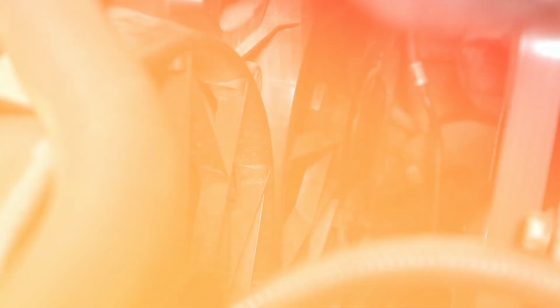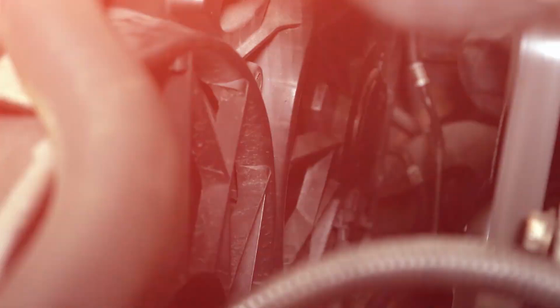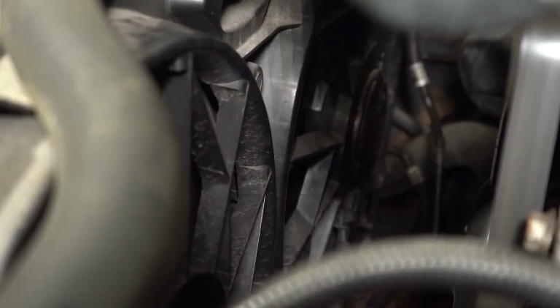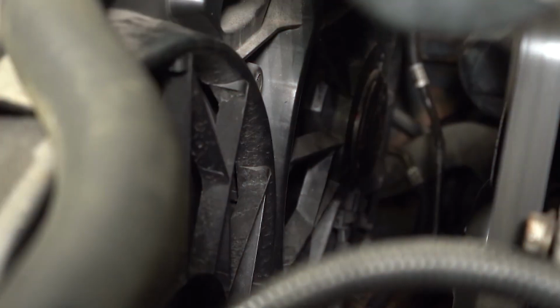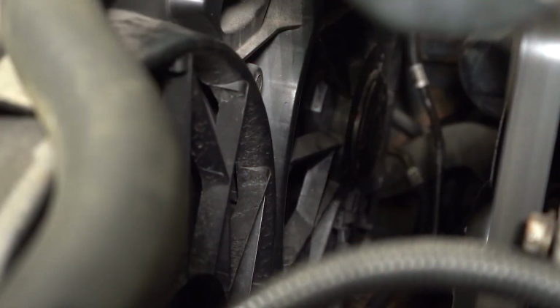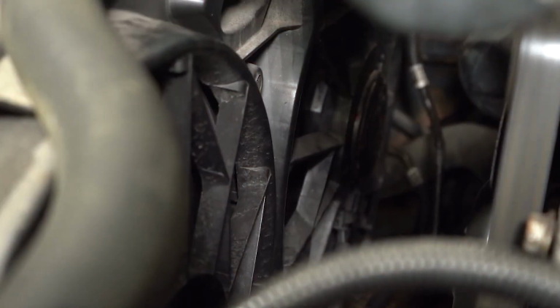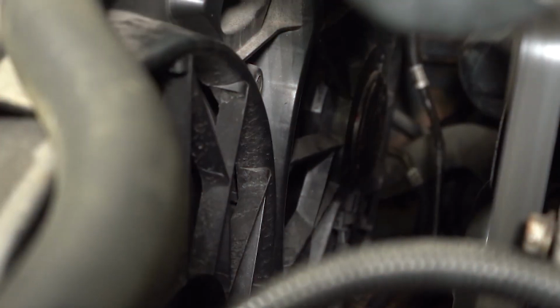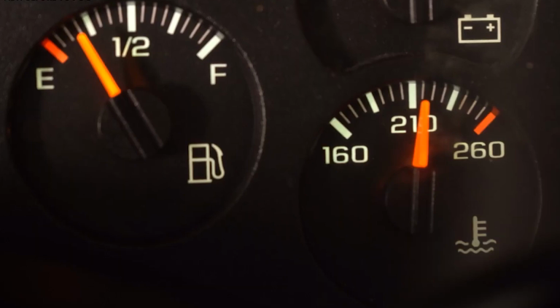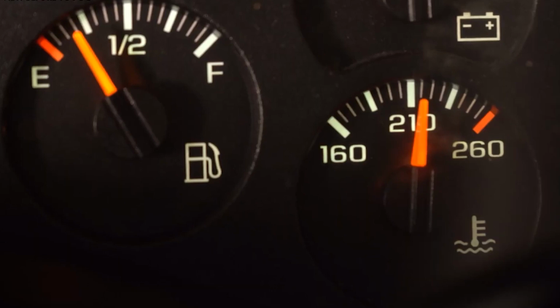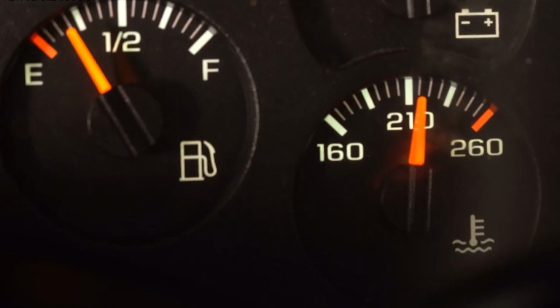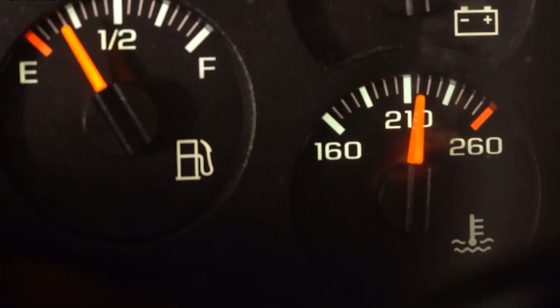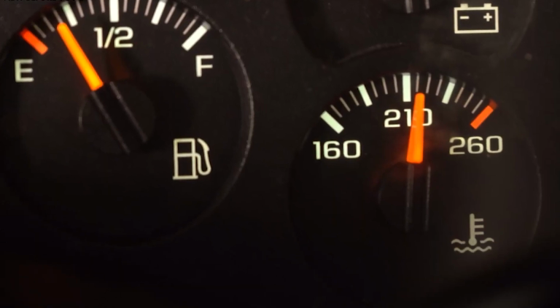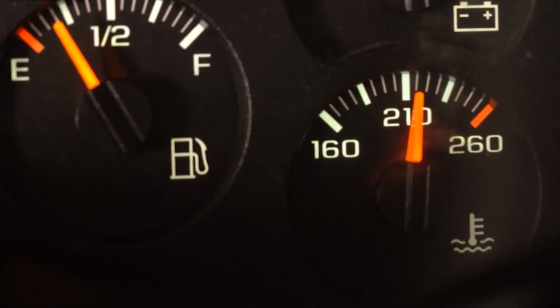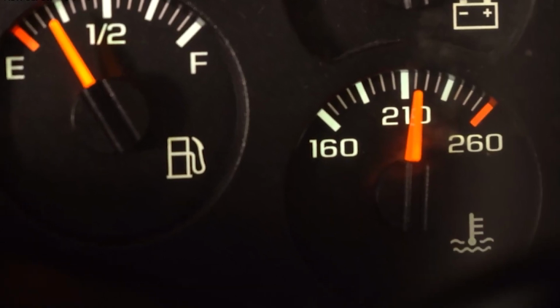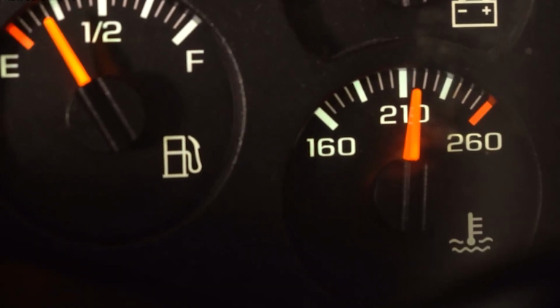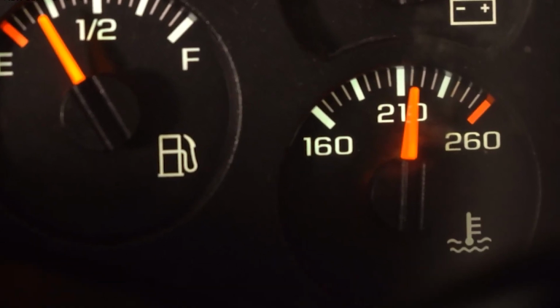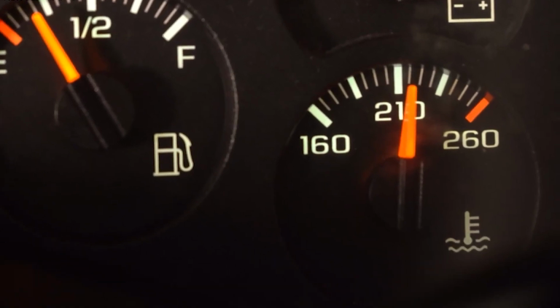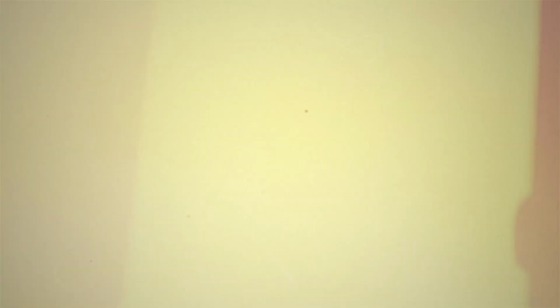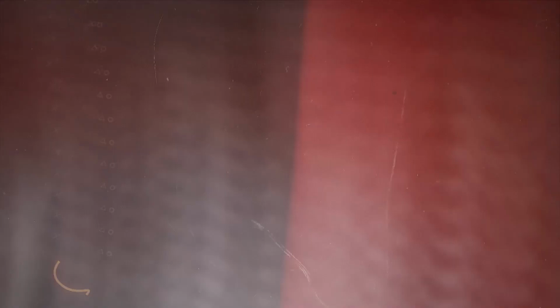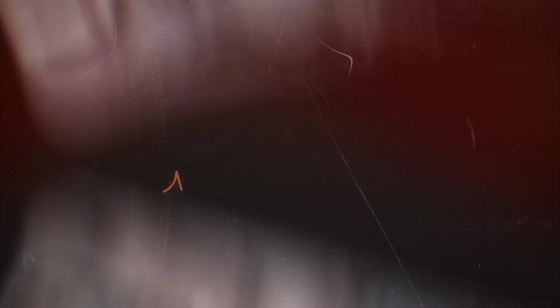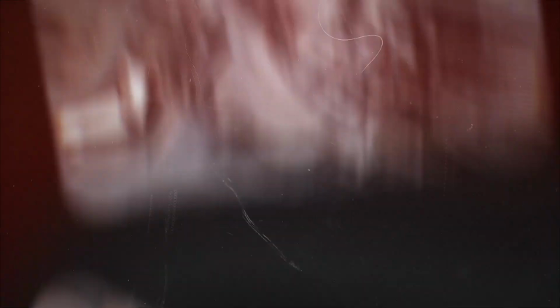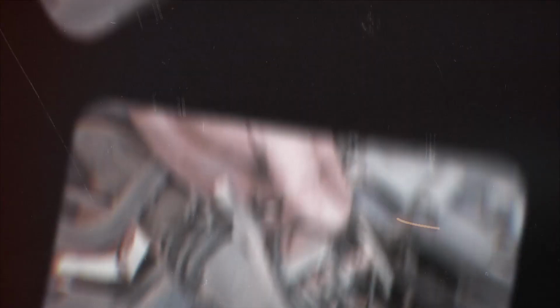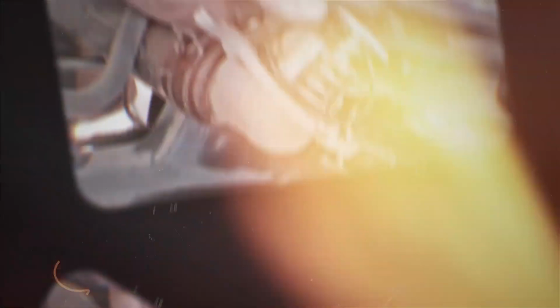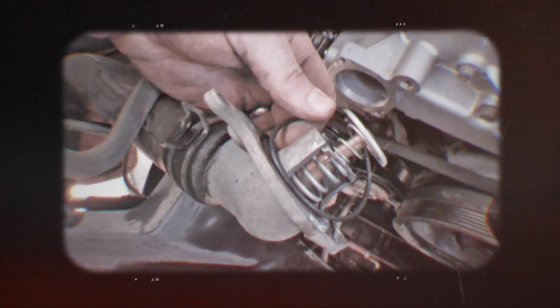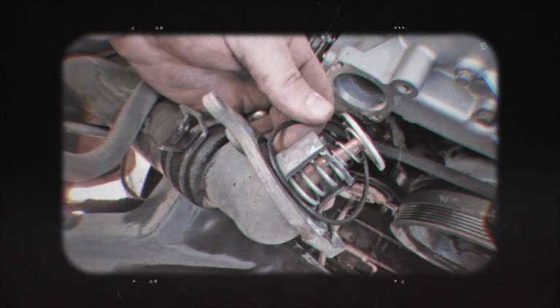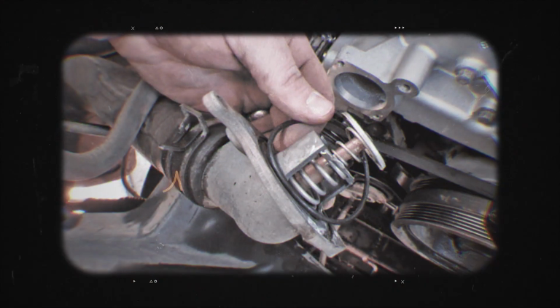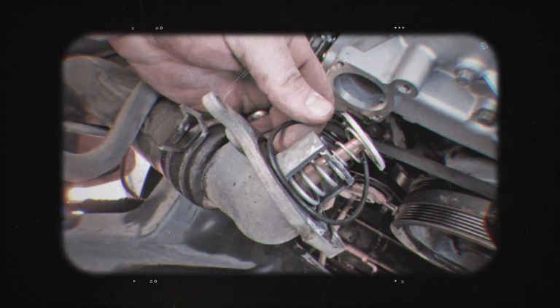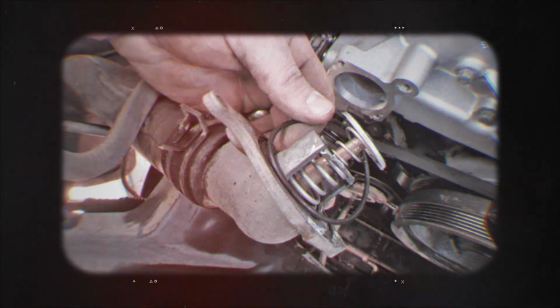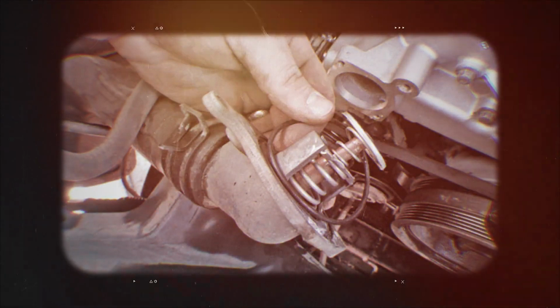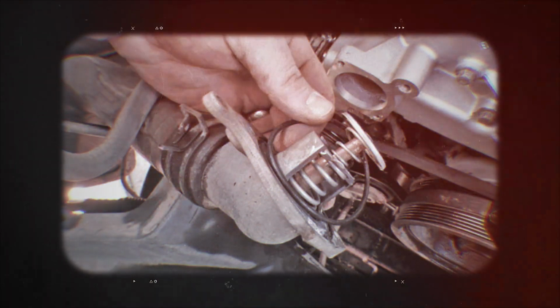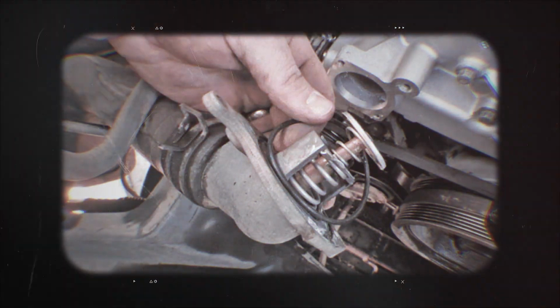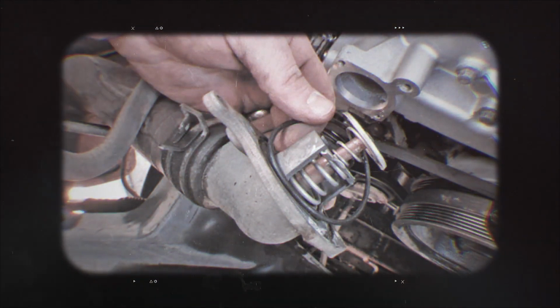If you're getting this code and your temp gauge barely moves, or your heat's kinda weak, chances are your thermostat's stuck open.